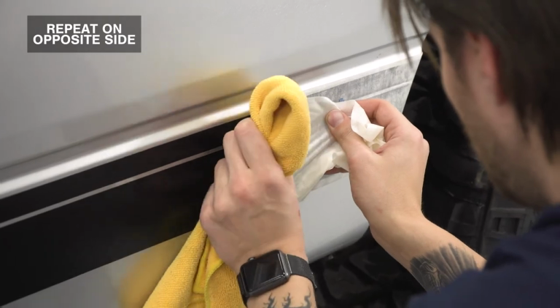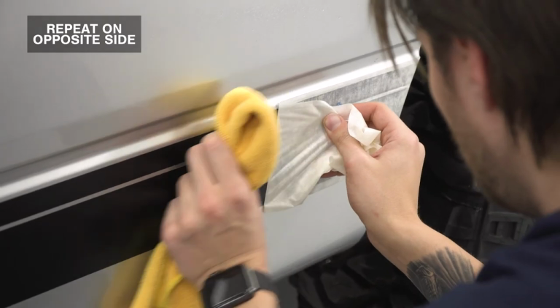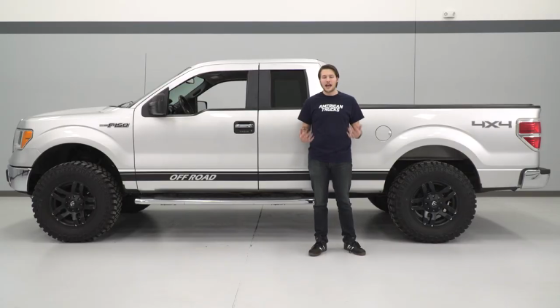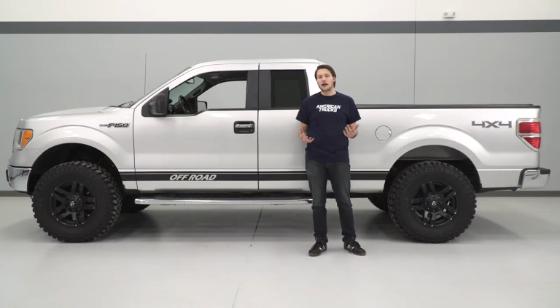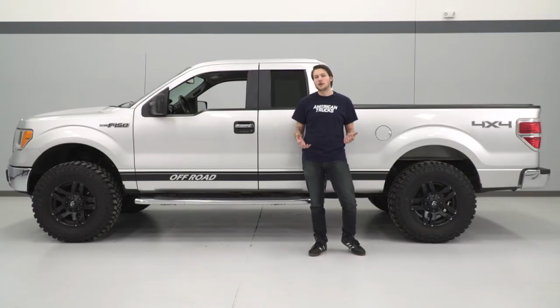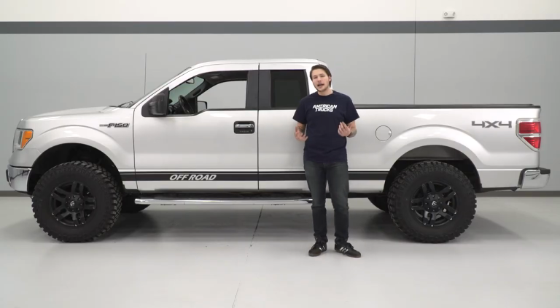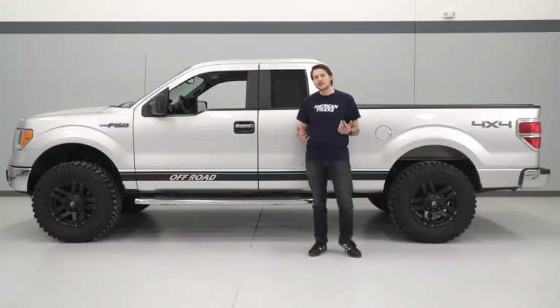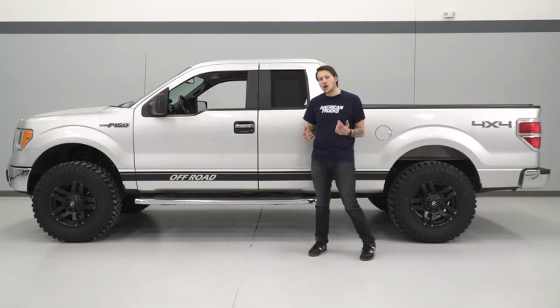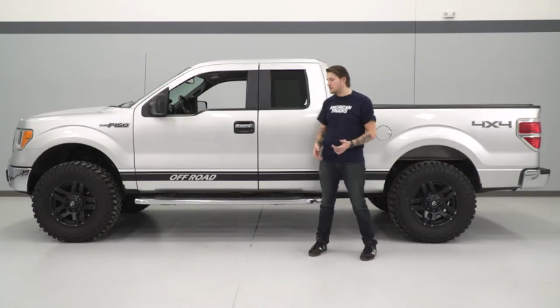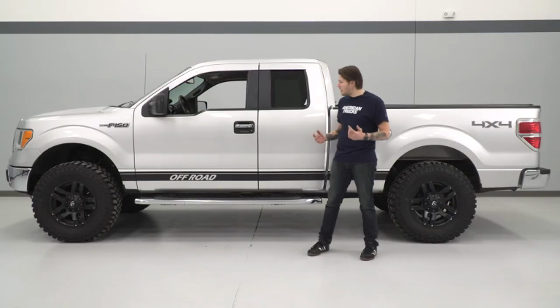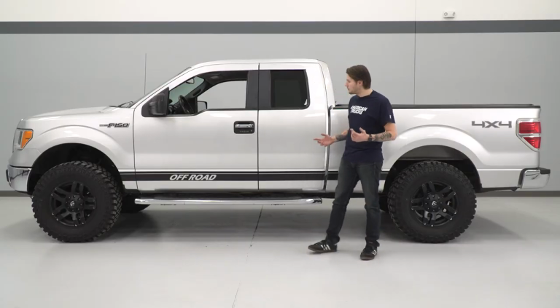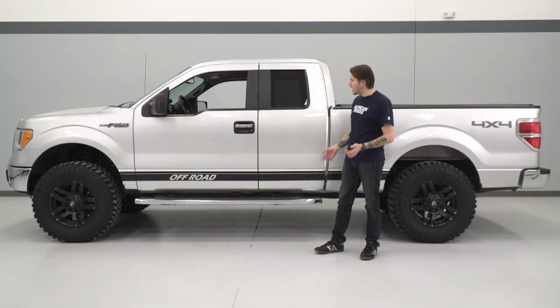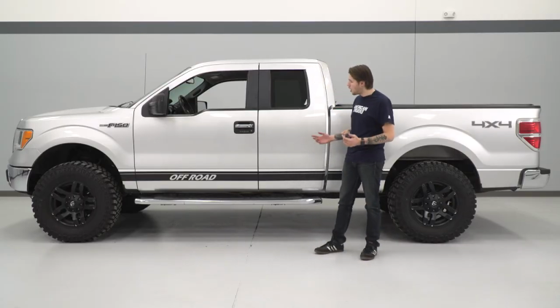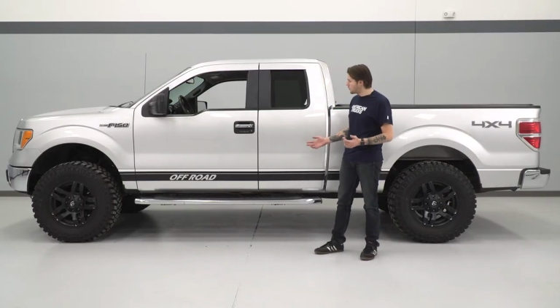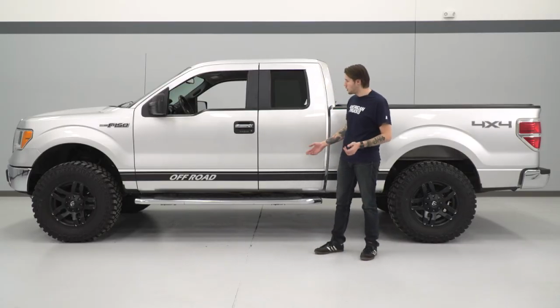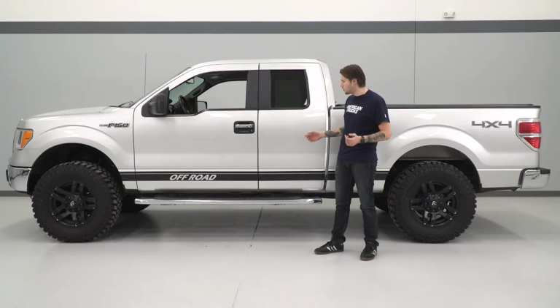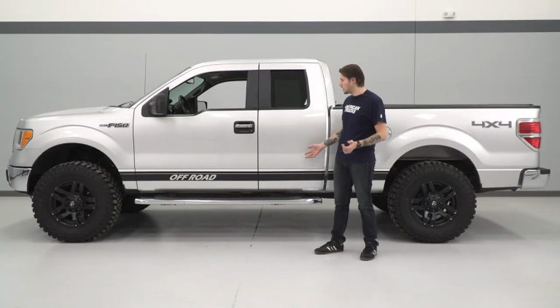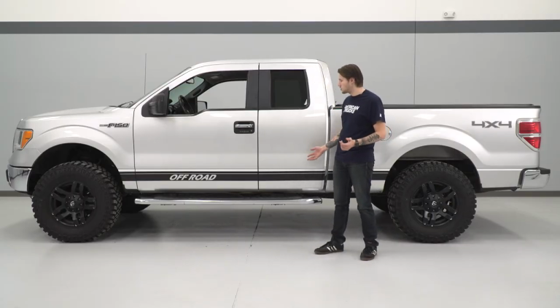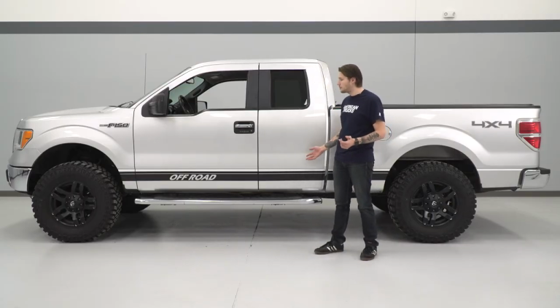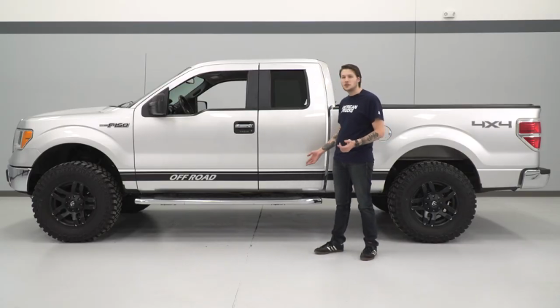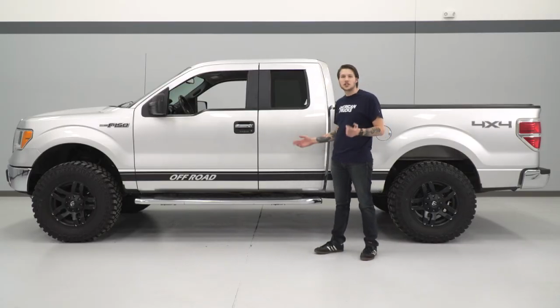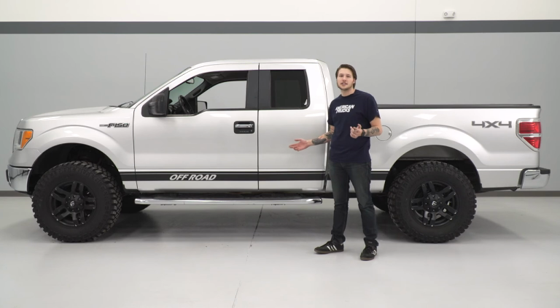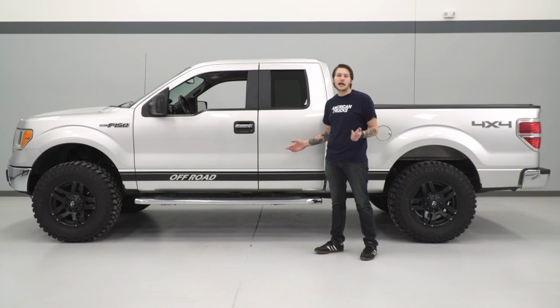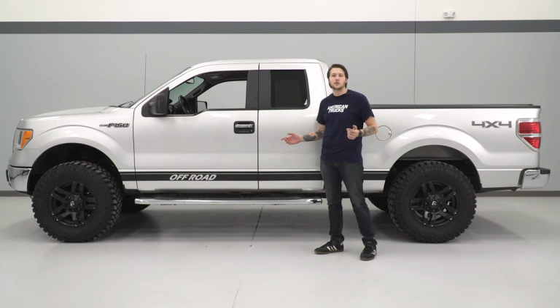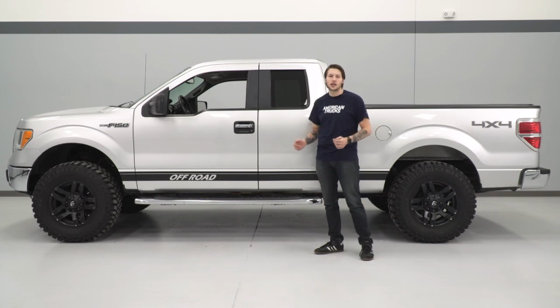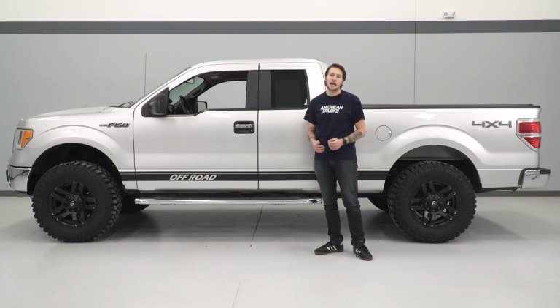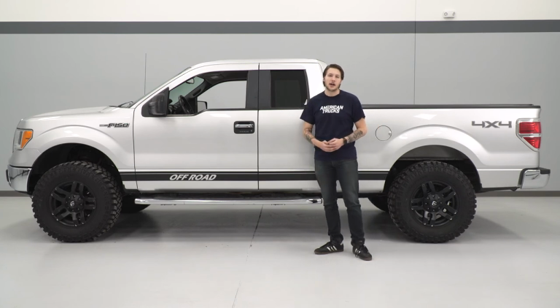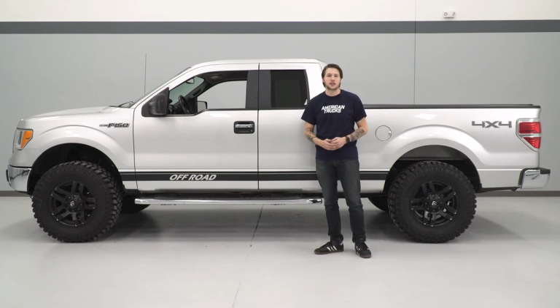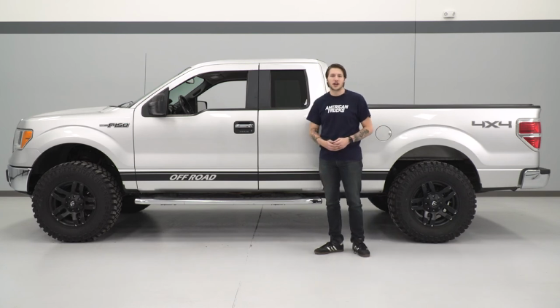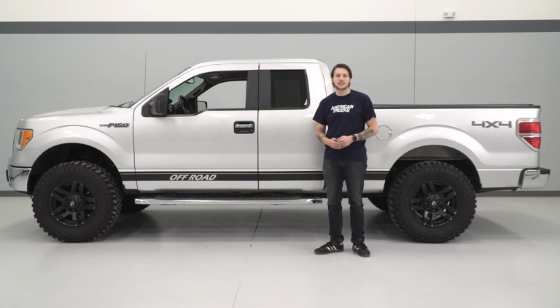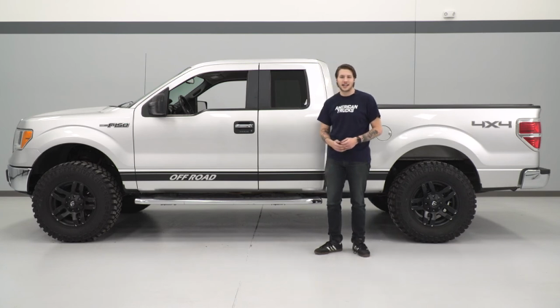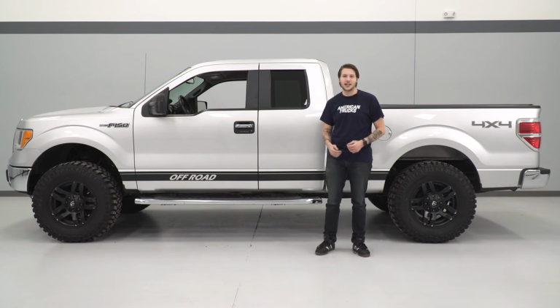And that wraps up my install of the matte black off-road rocker stripe. You can check these out and more at americantrucks.com.